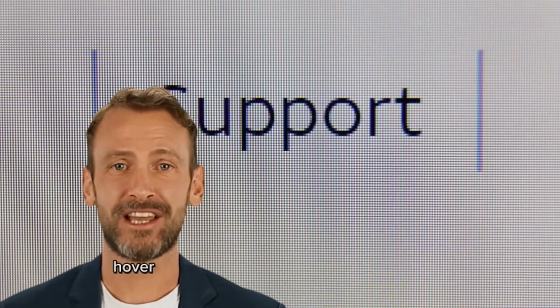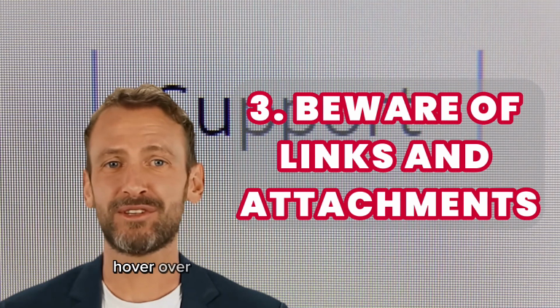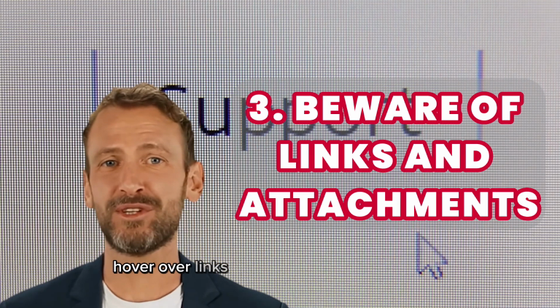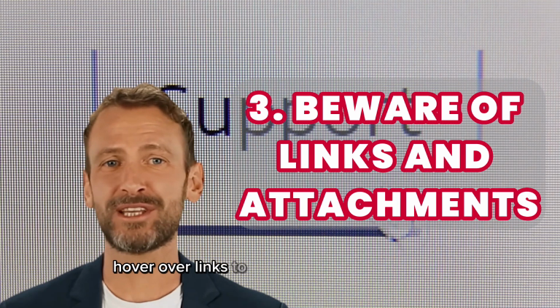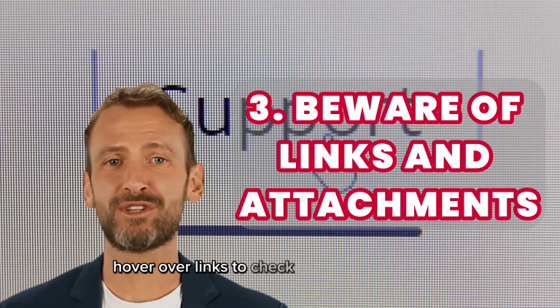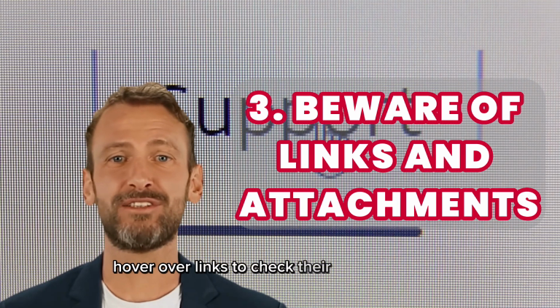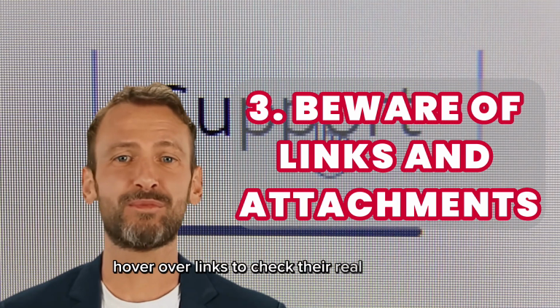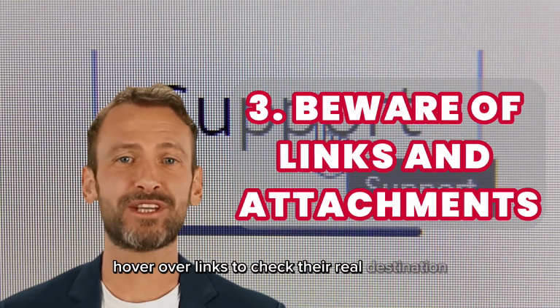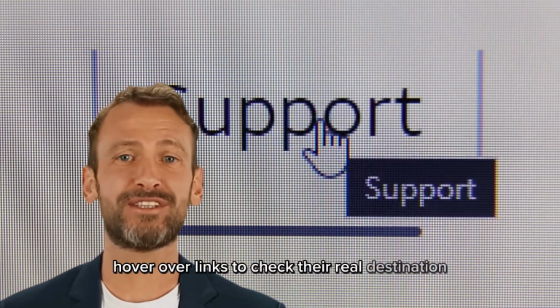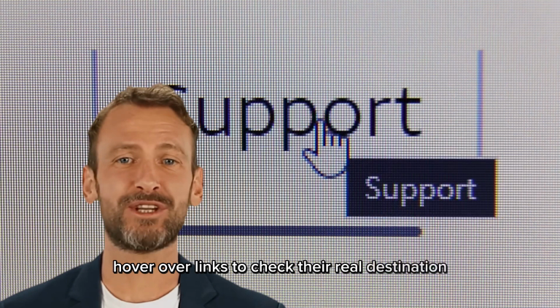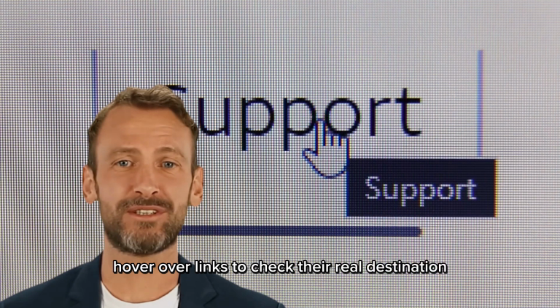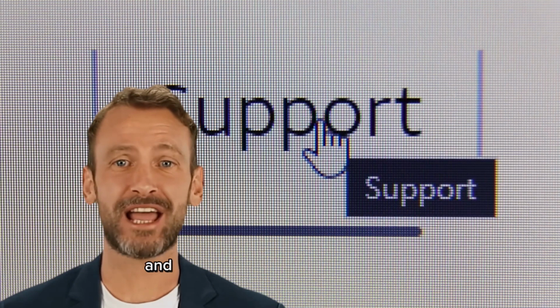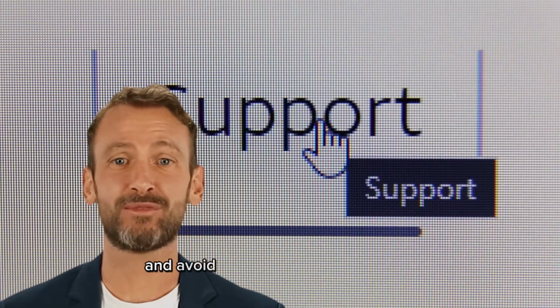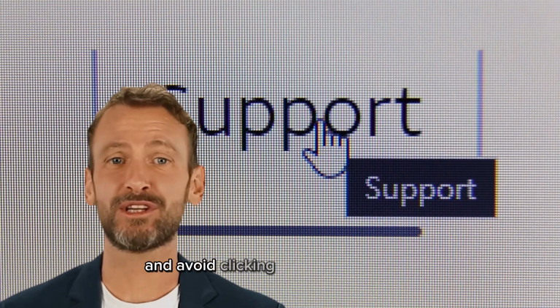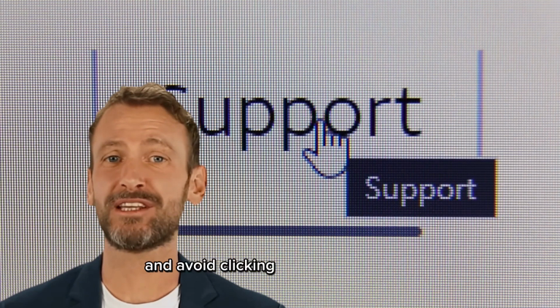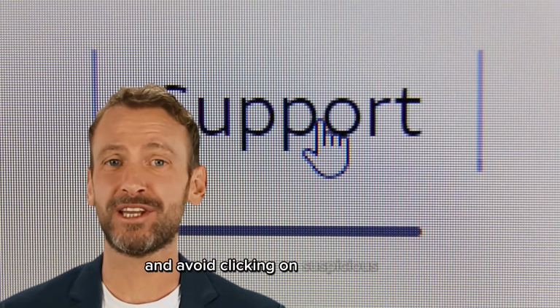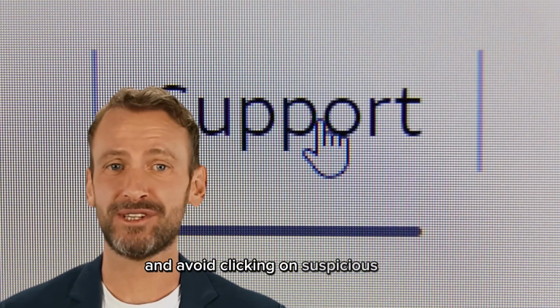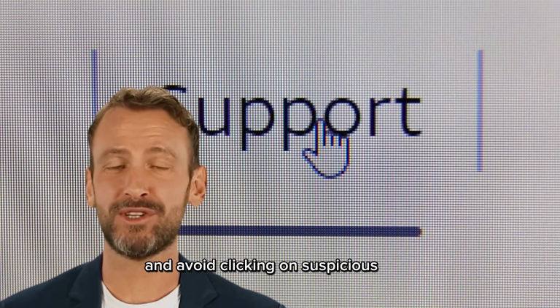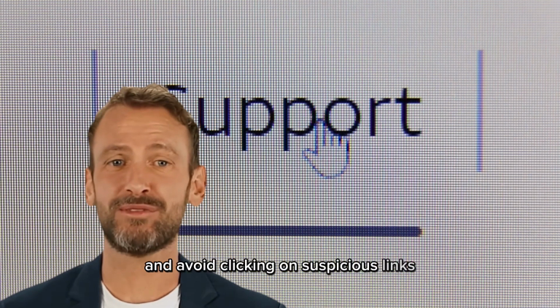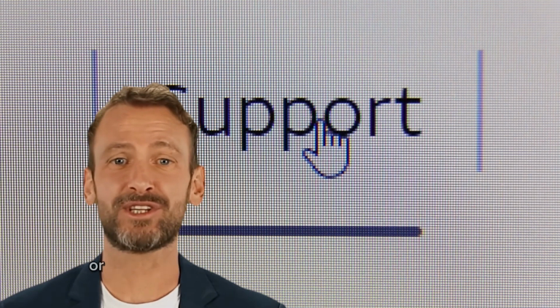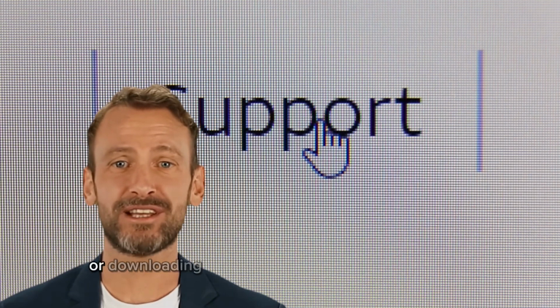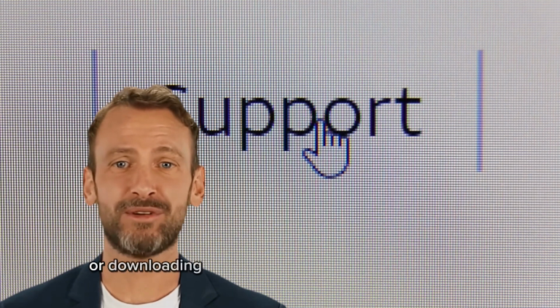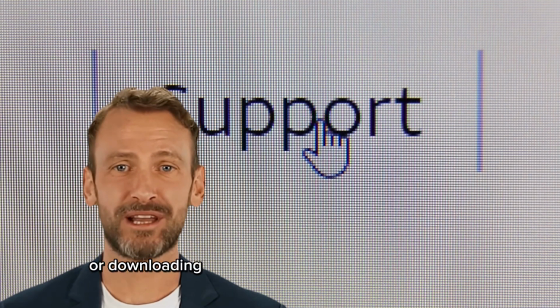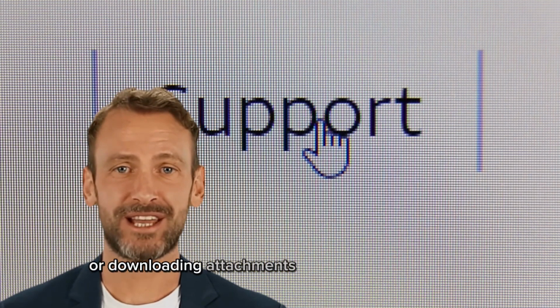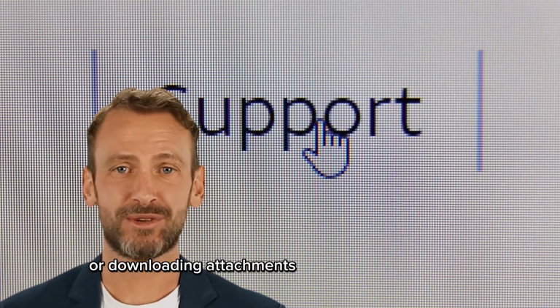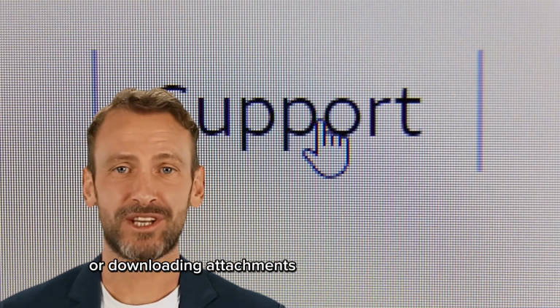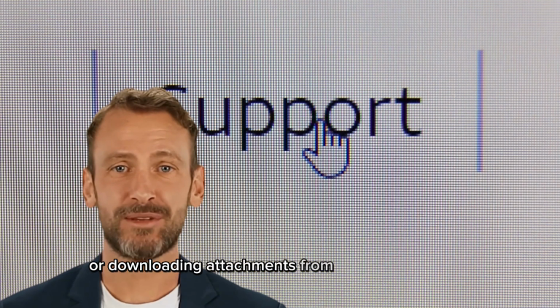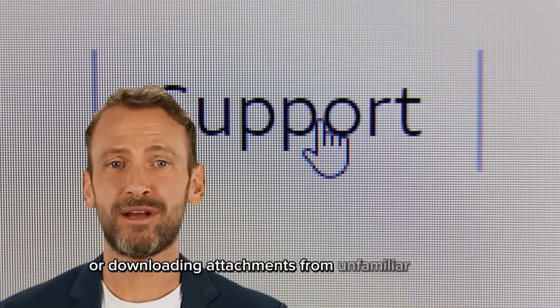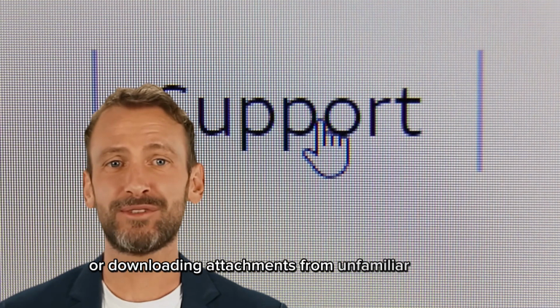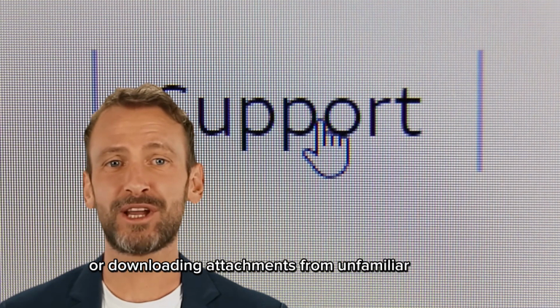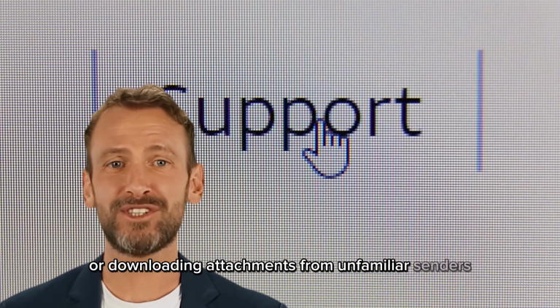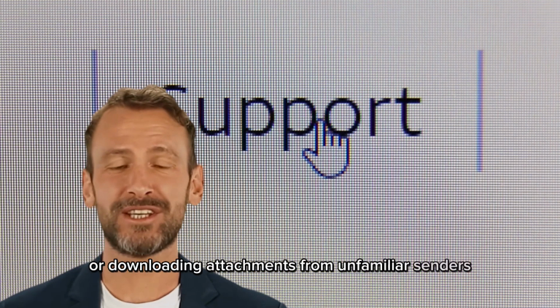Hover over links to check their real destination and avoid clicking on suspicious links or downloading attachments from unfamiliar senders.